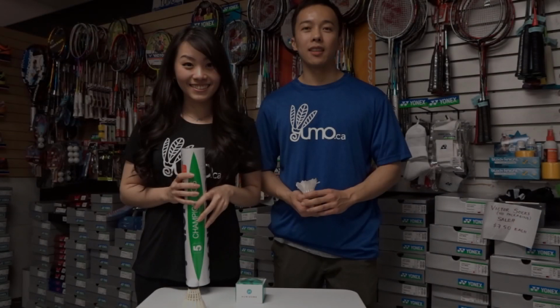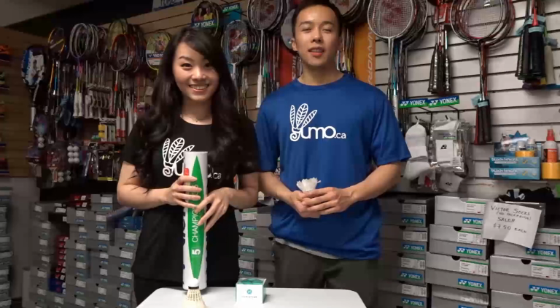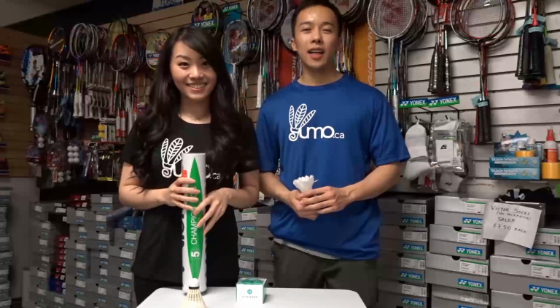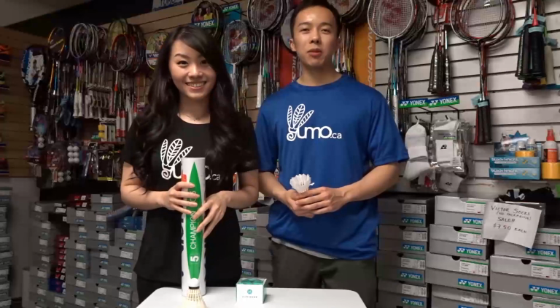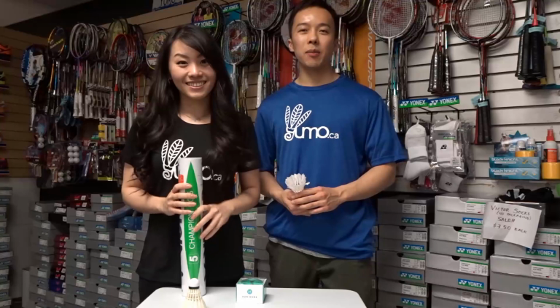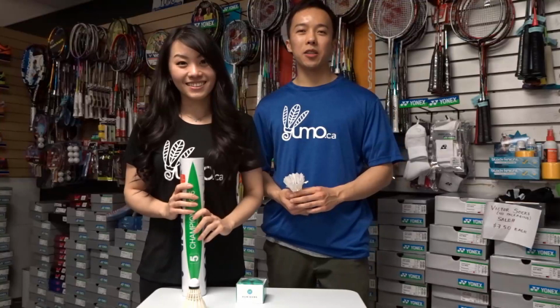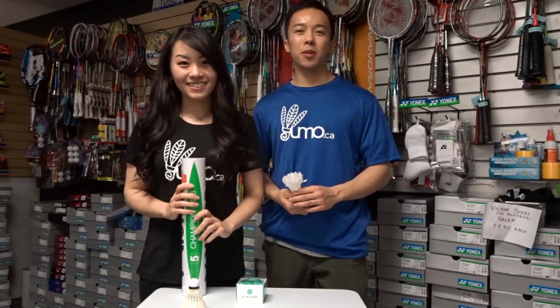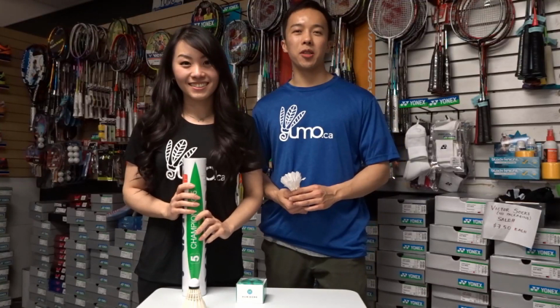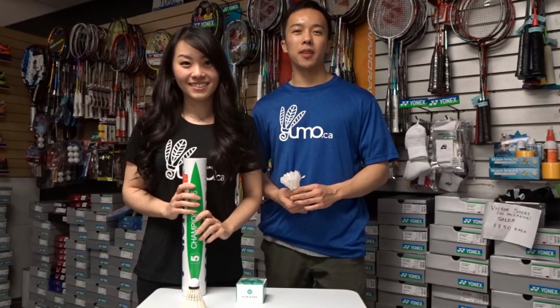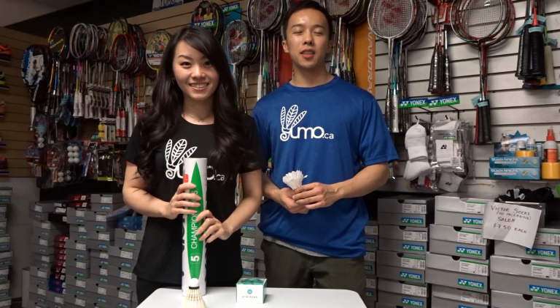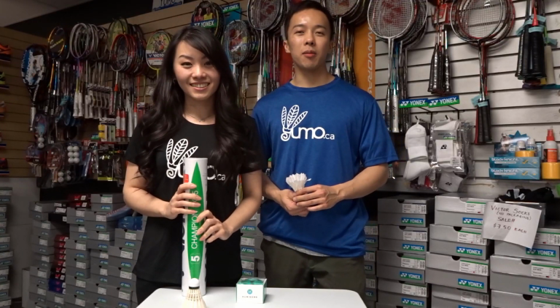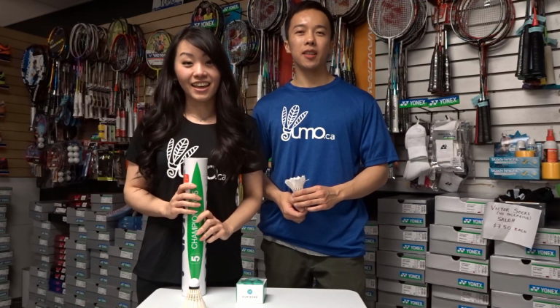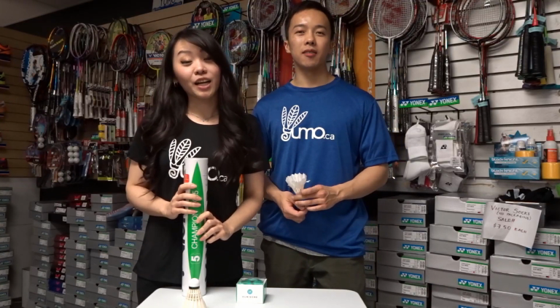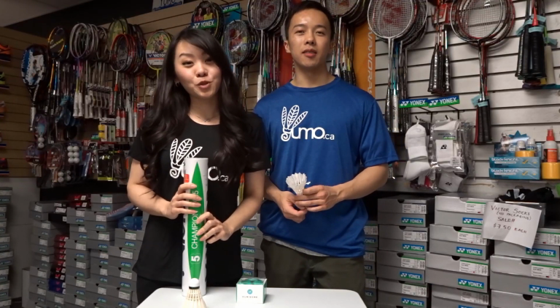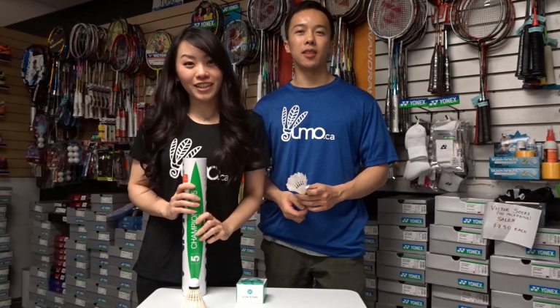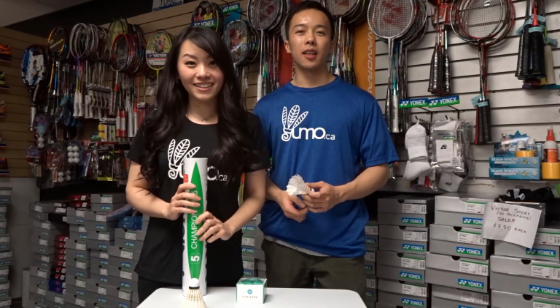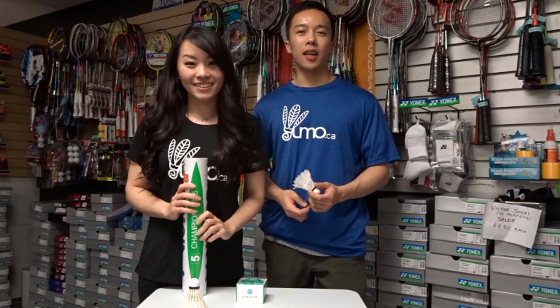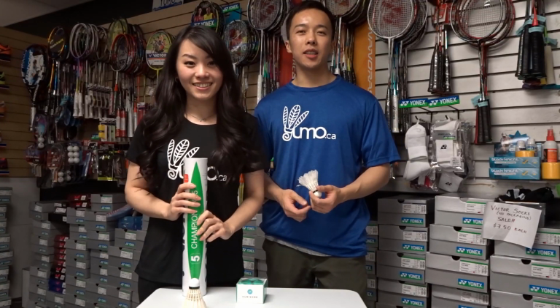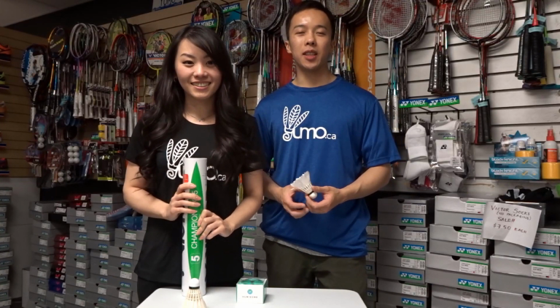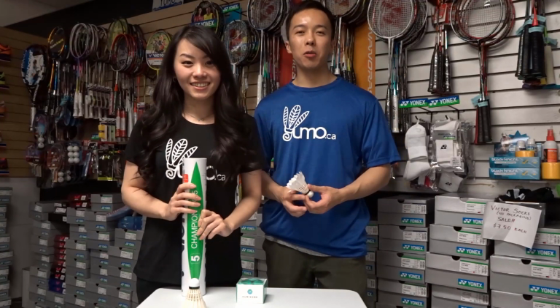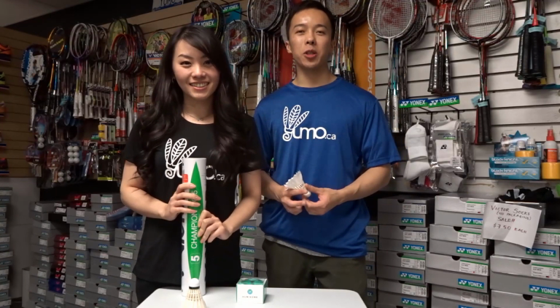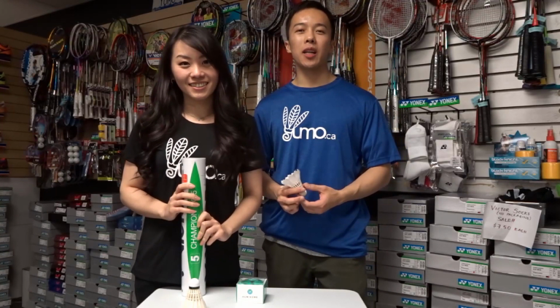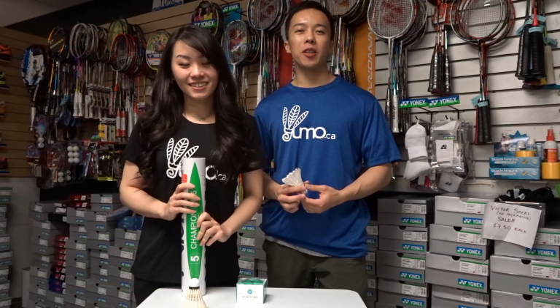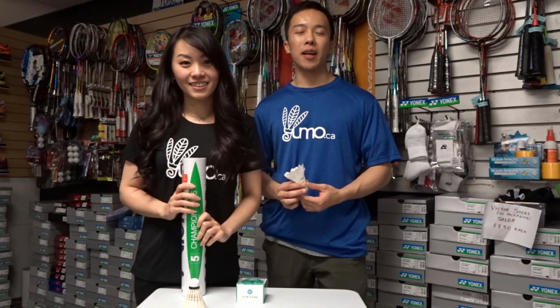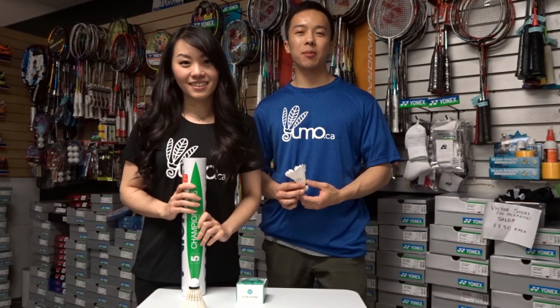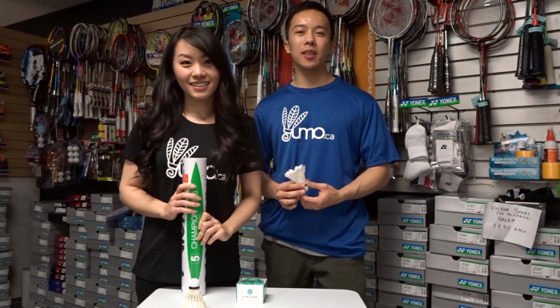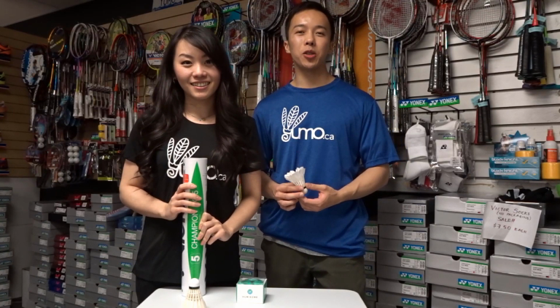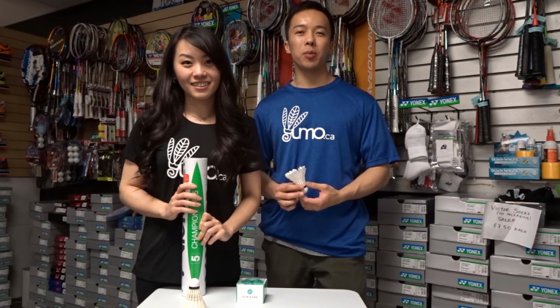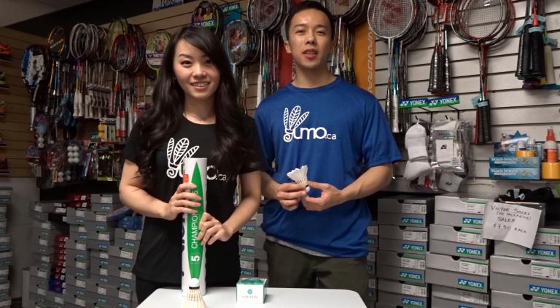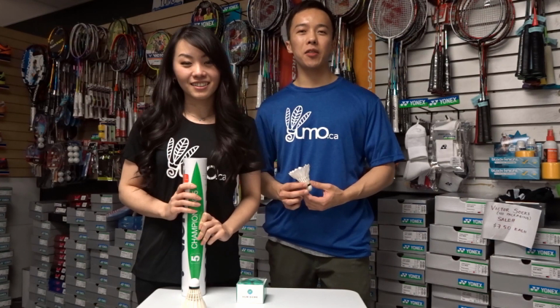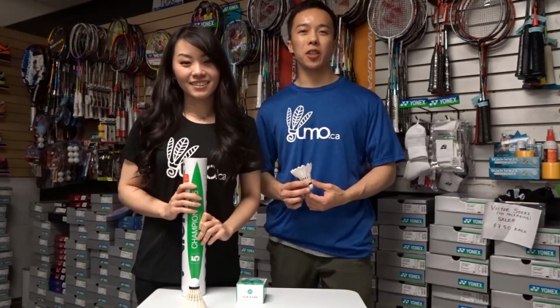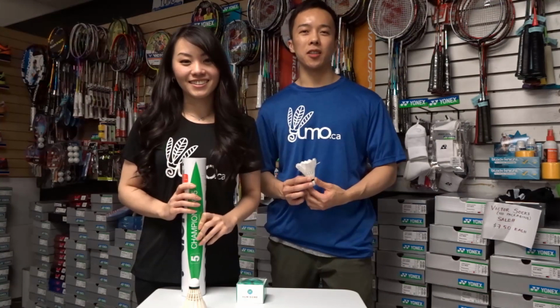Hey guys, welcome back to Yumotube. This is Tommy and I'm Julia. In this video we'll show you how you can maximize the durability of your shuttles.